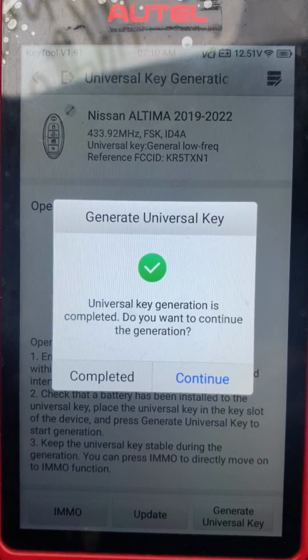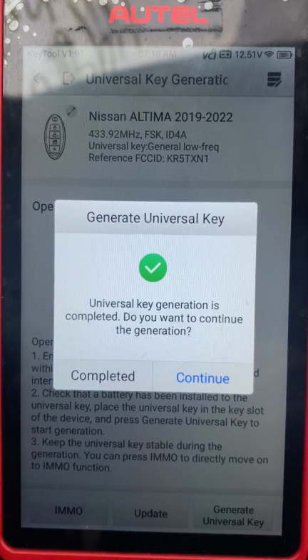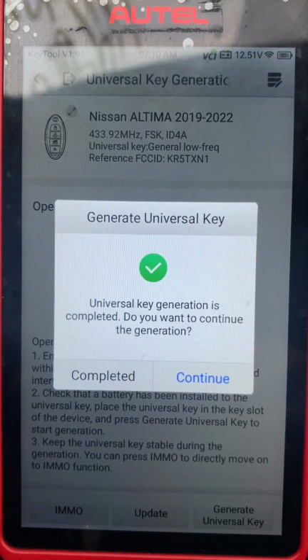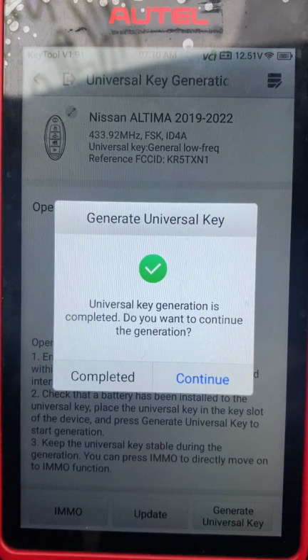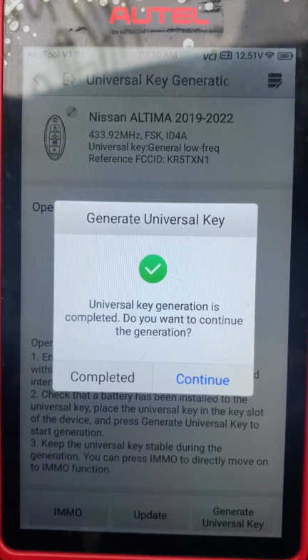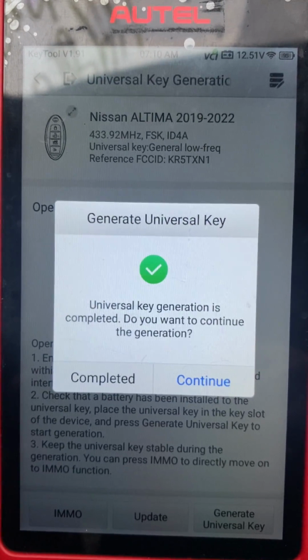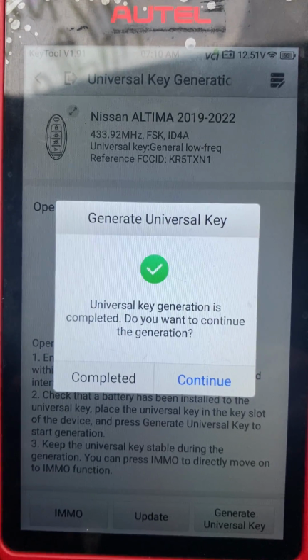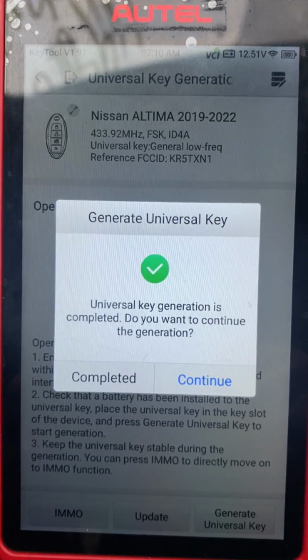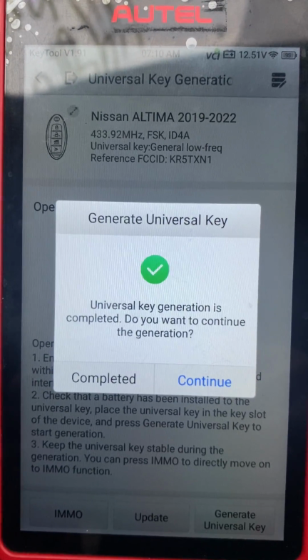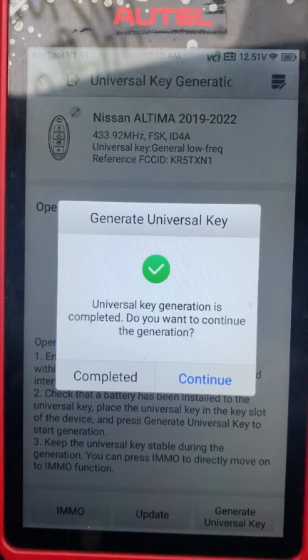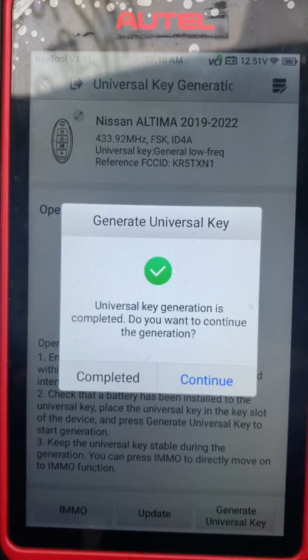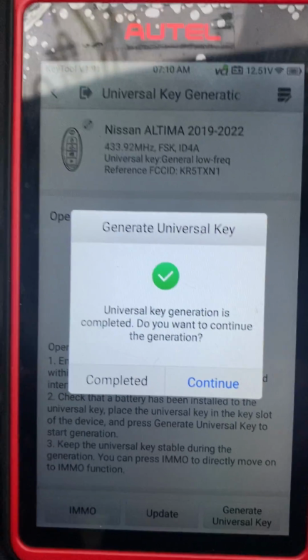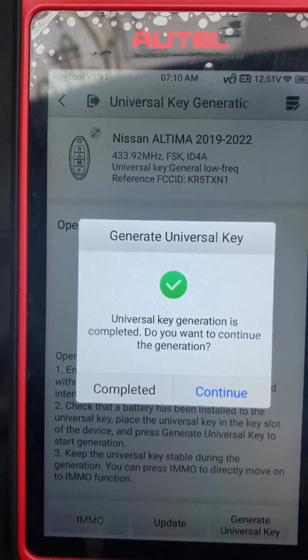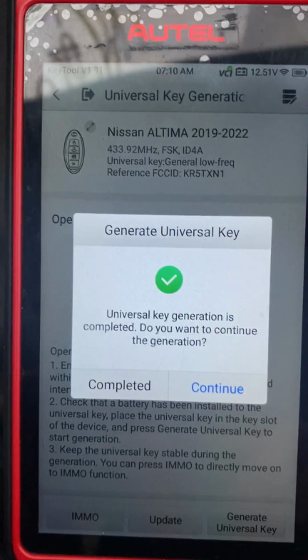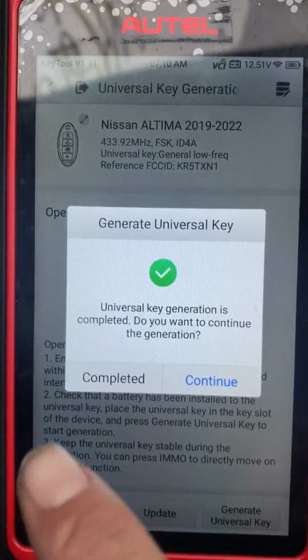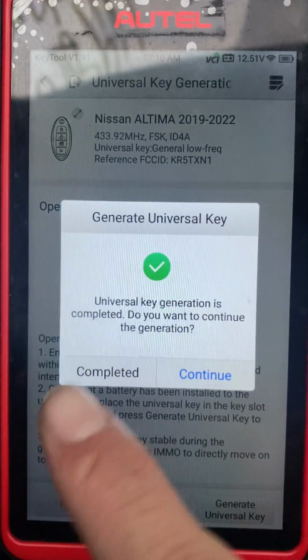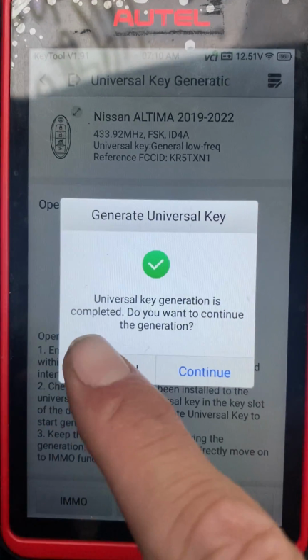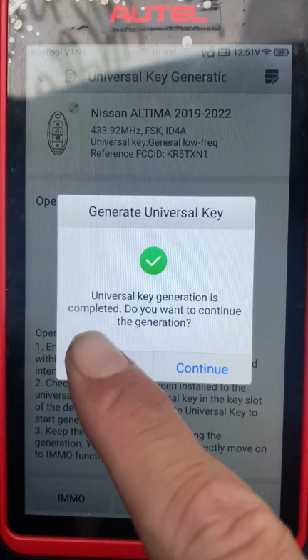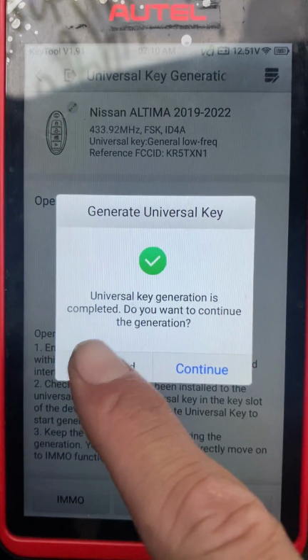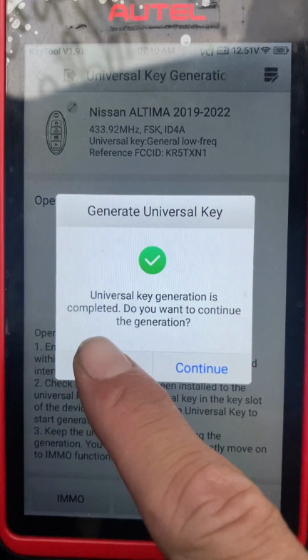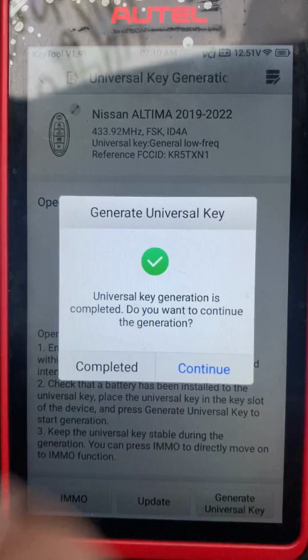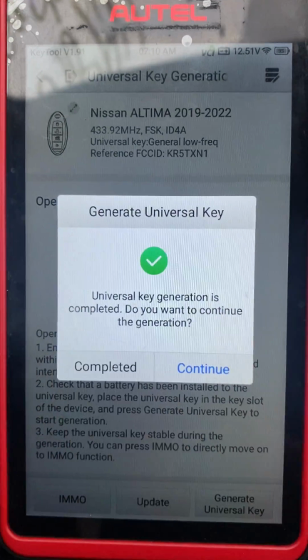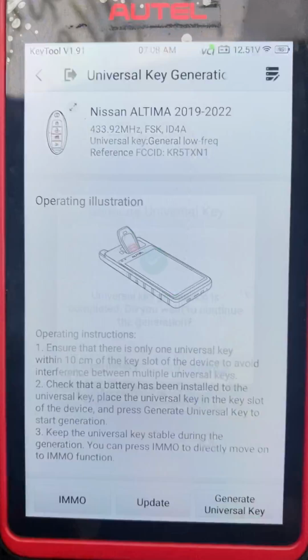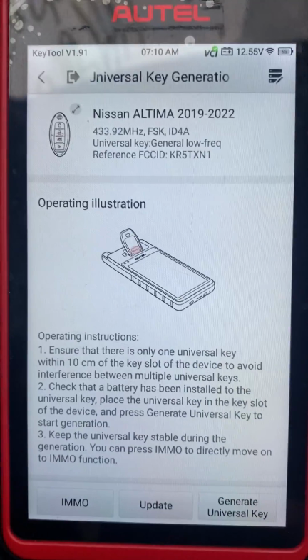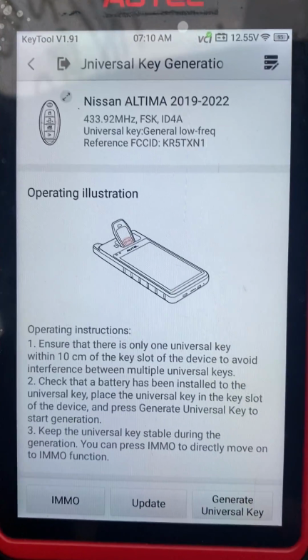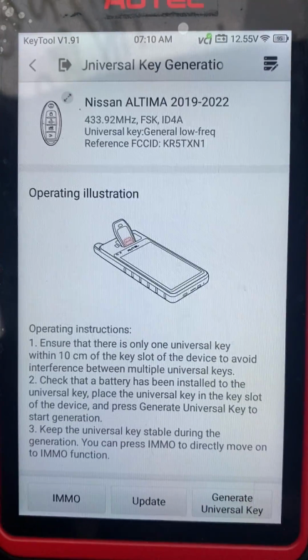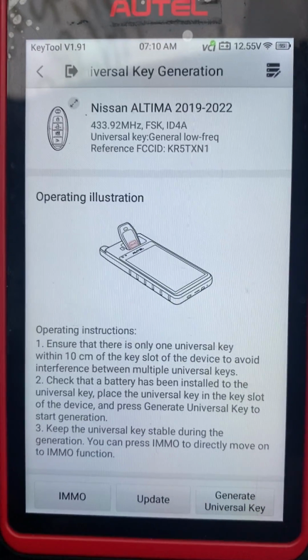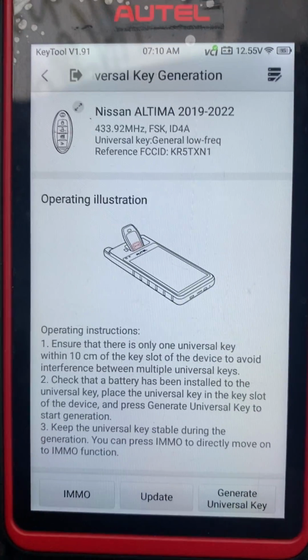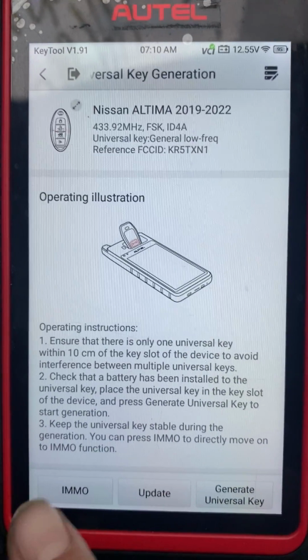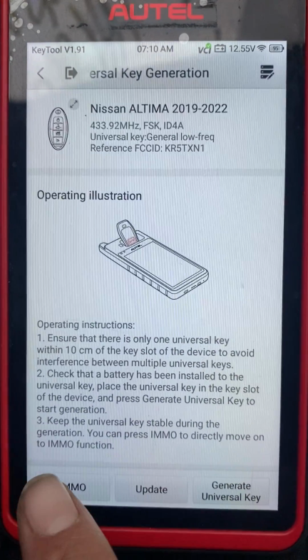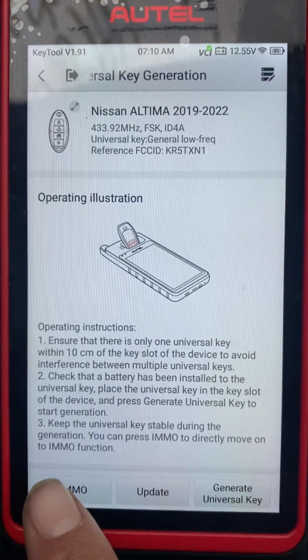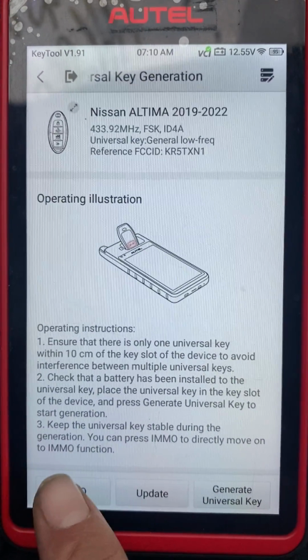Universal key generation is completed. Press complete. We'll go to IMO.